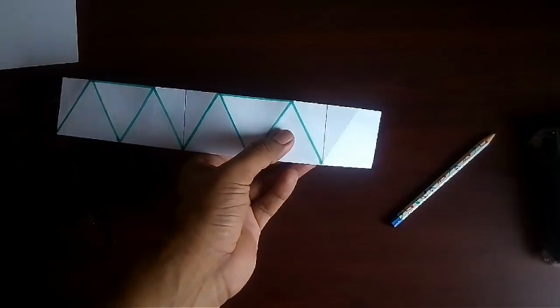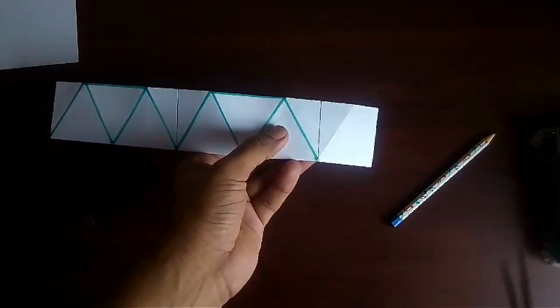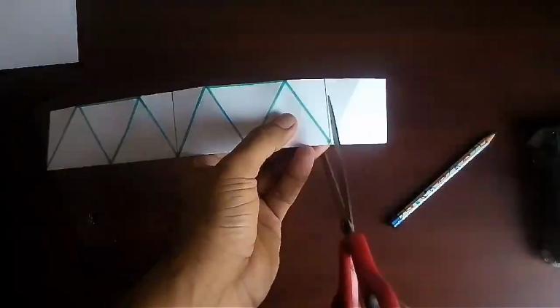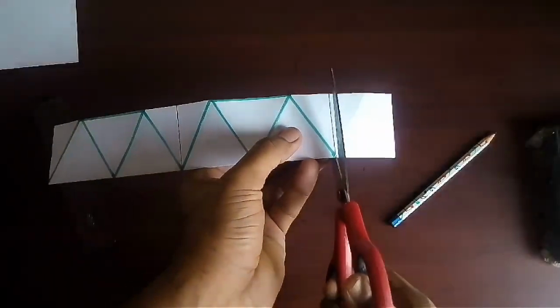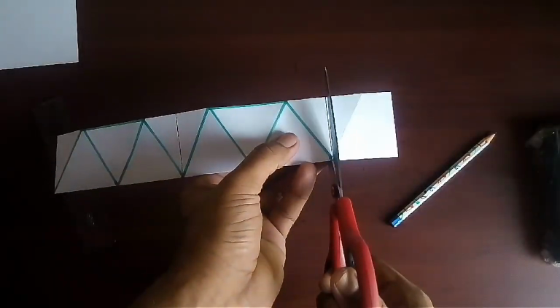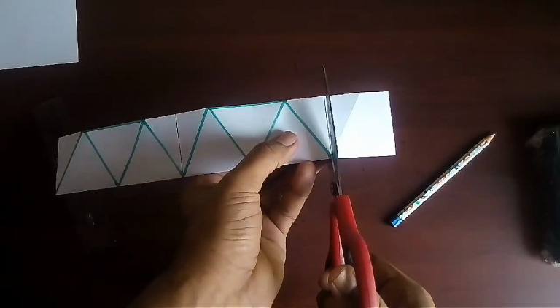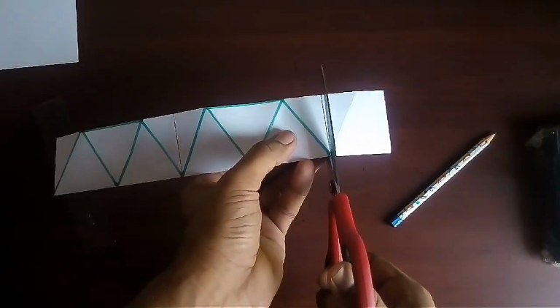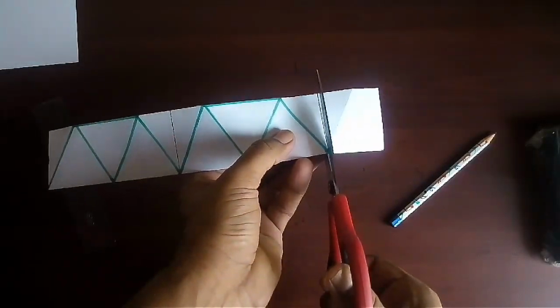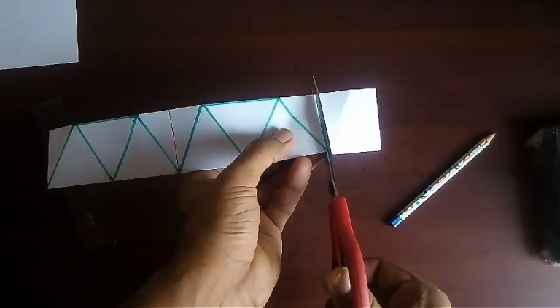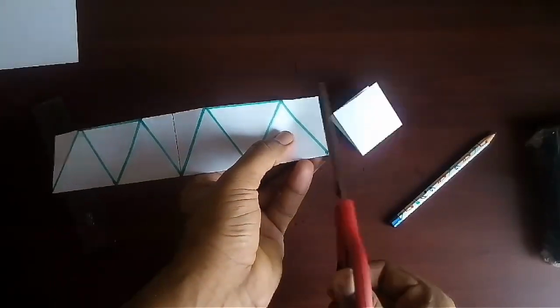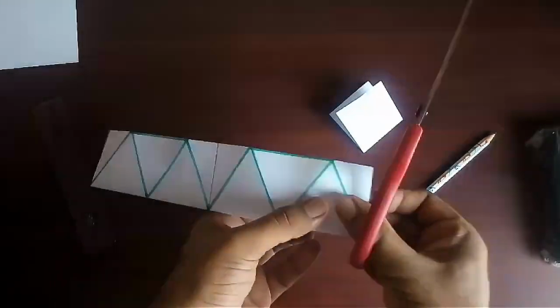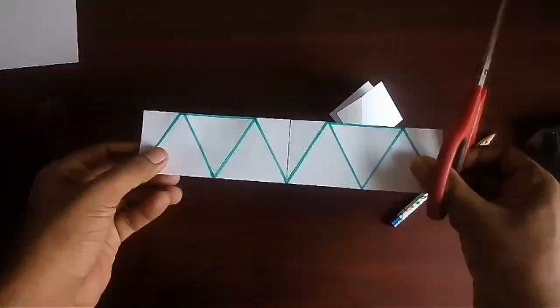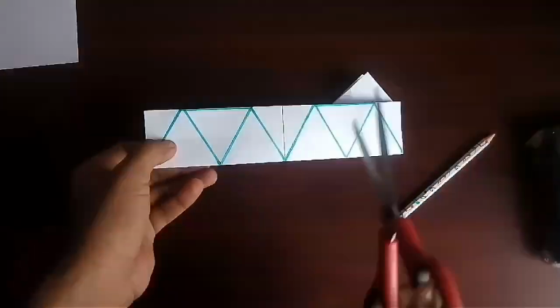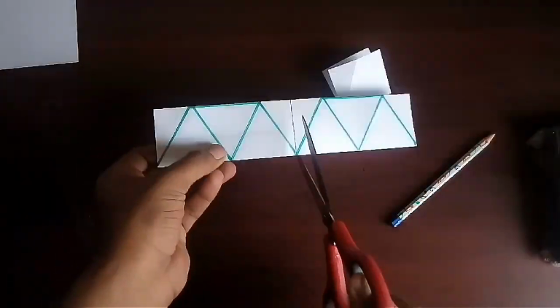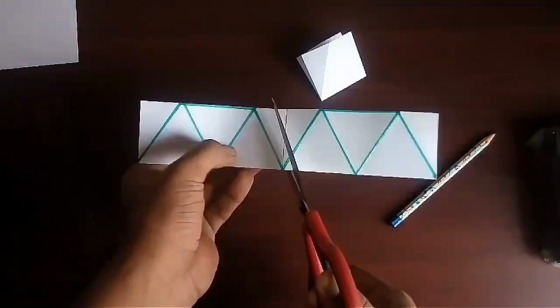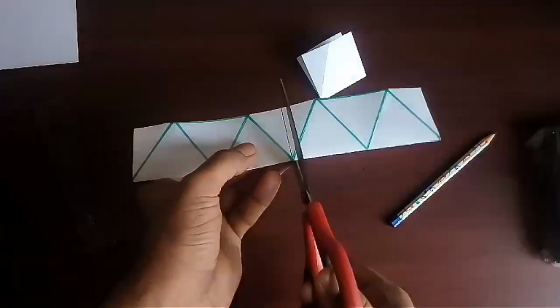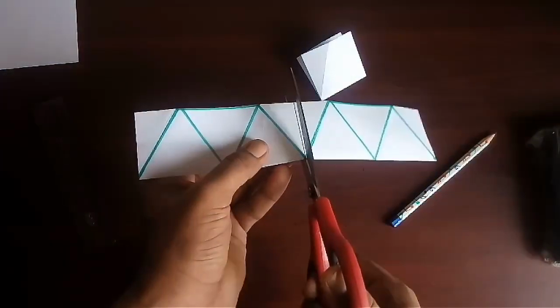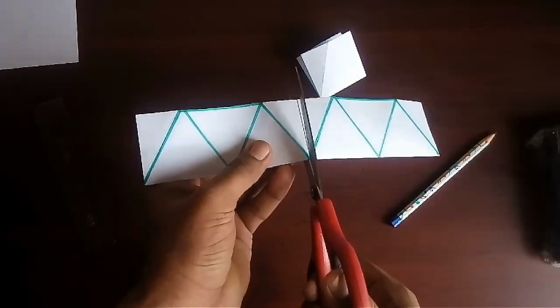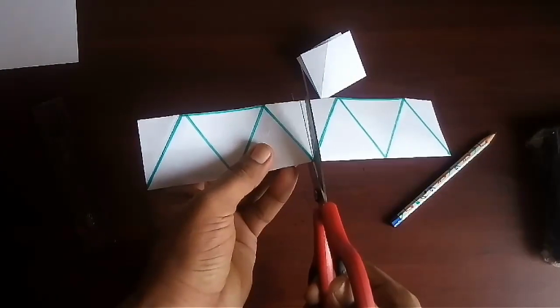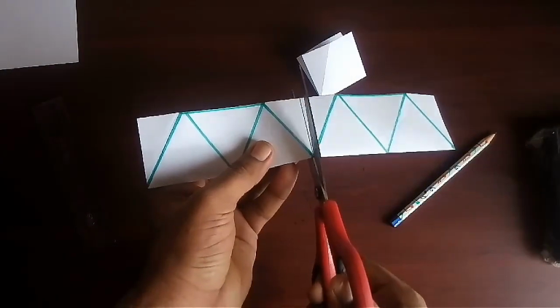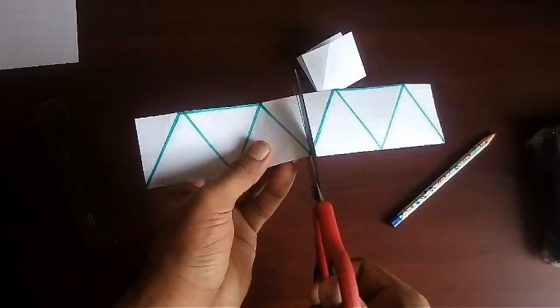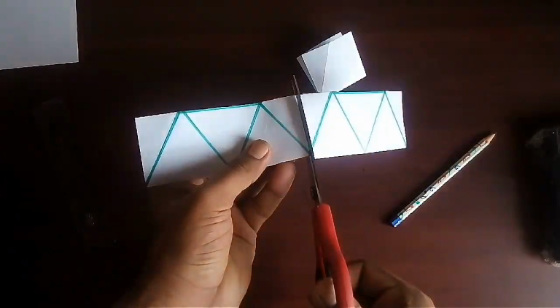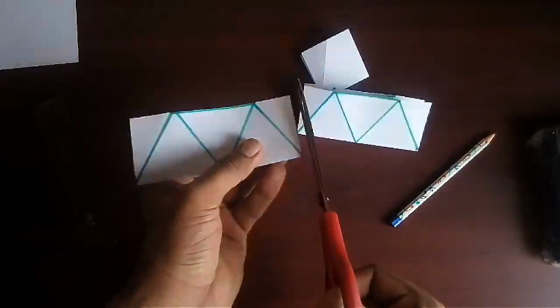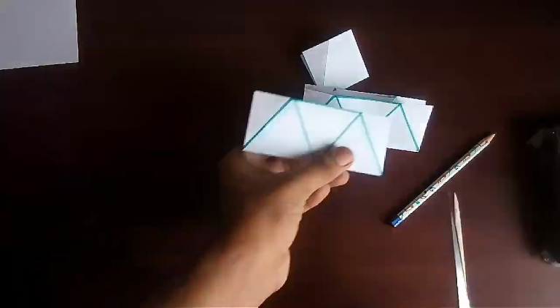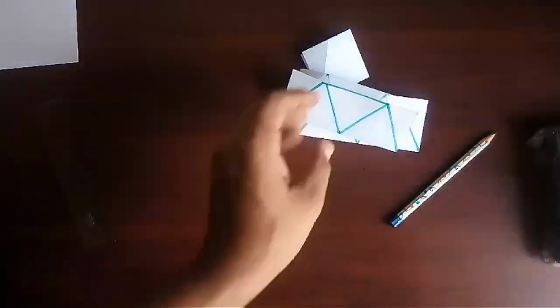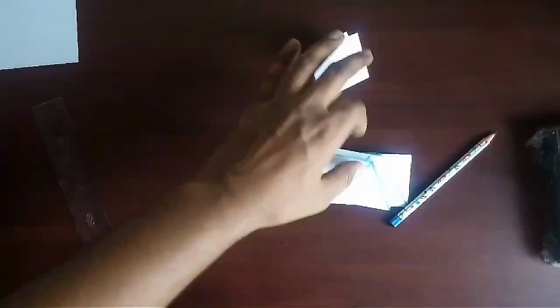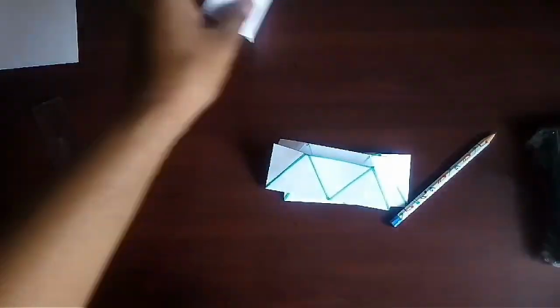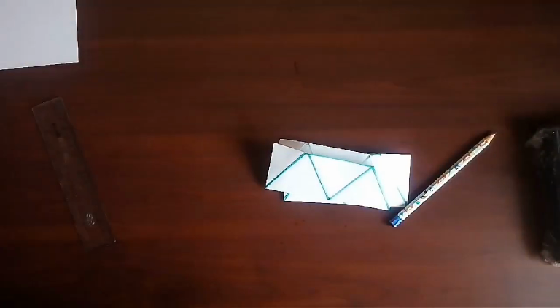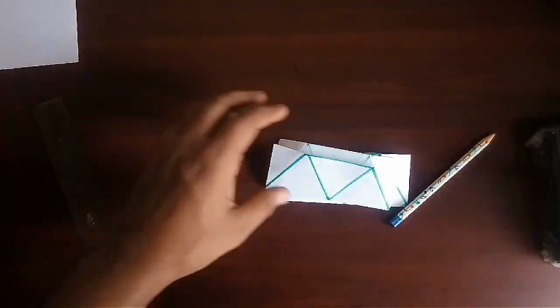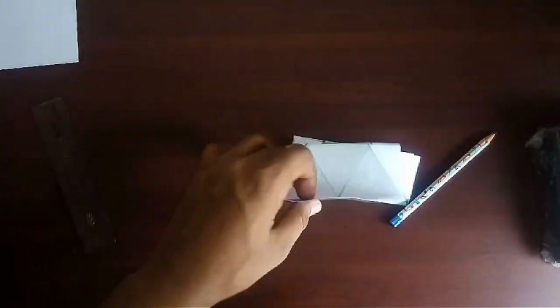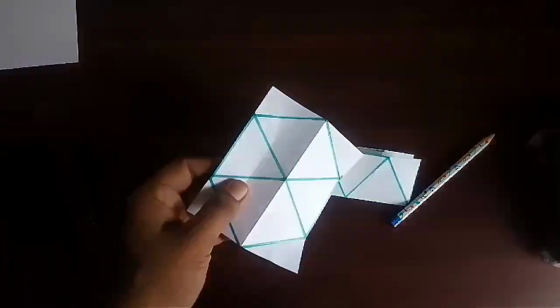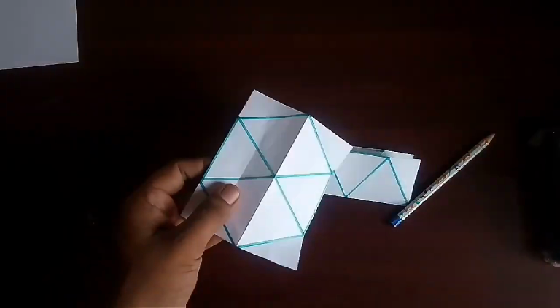Now cut the extra sheet and then separate the two hexagons.